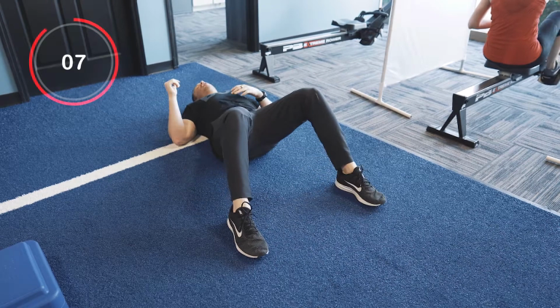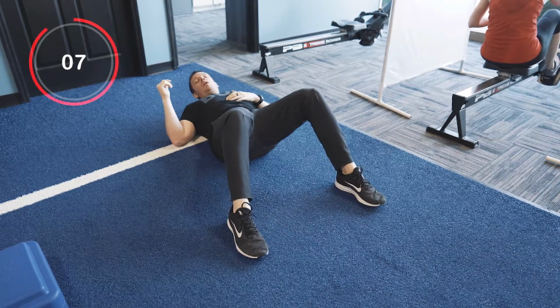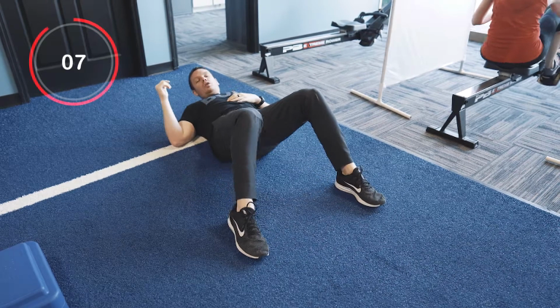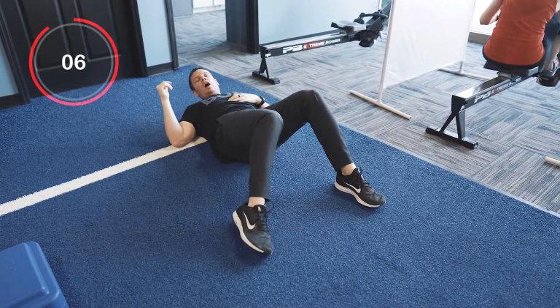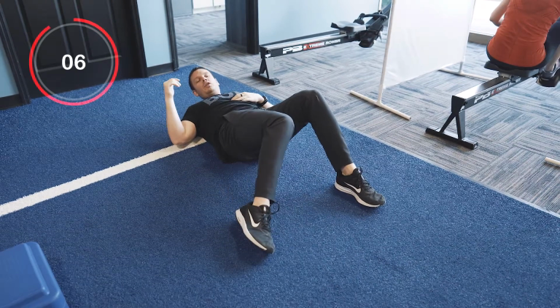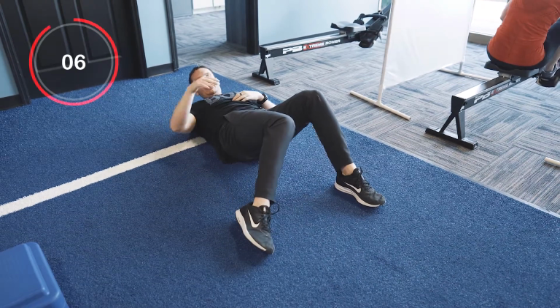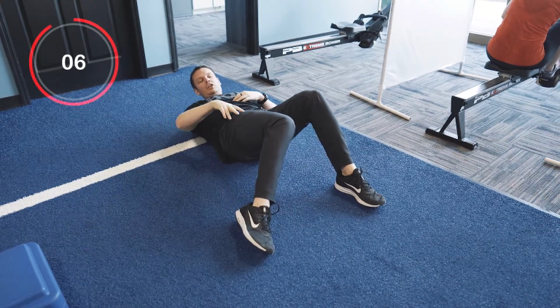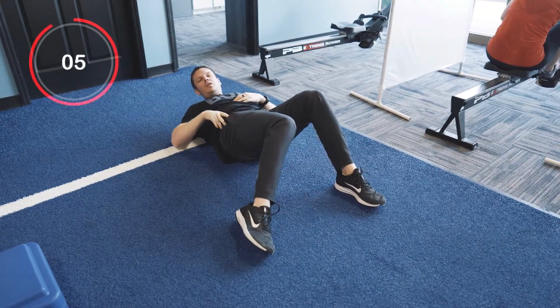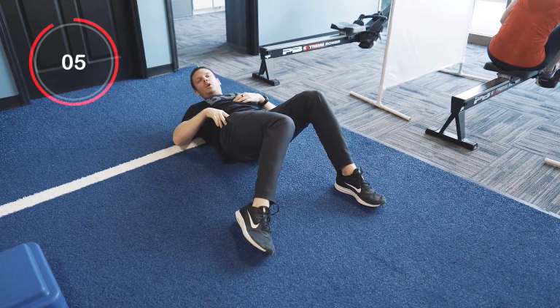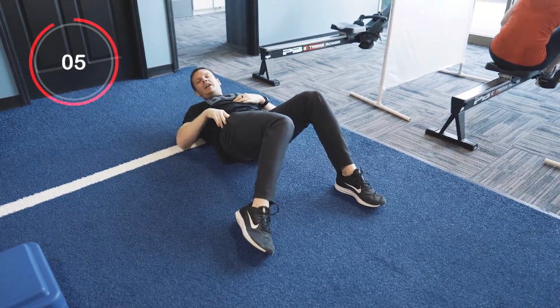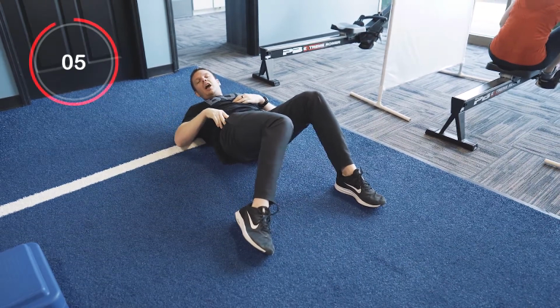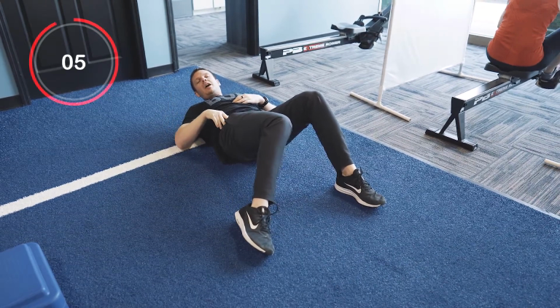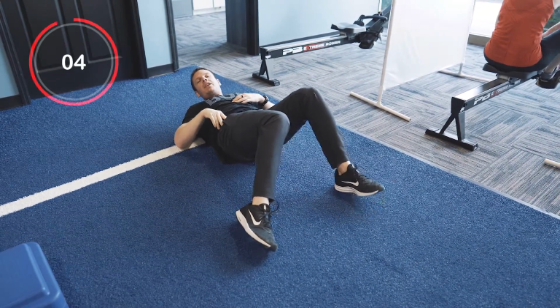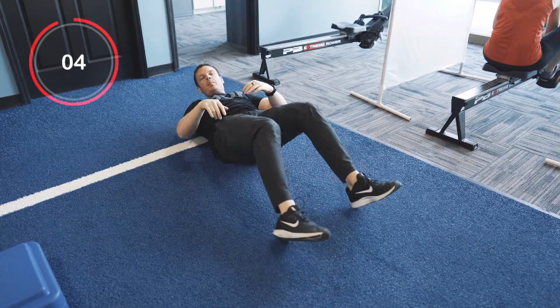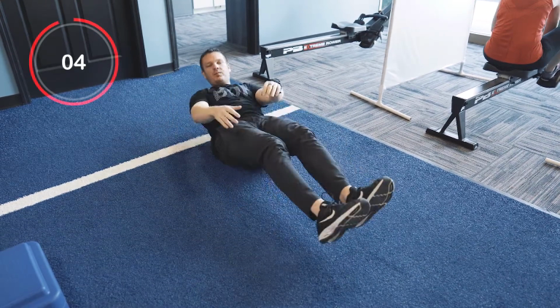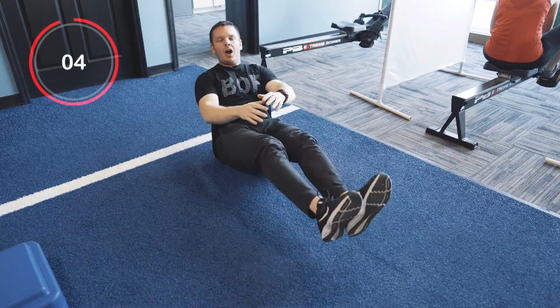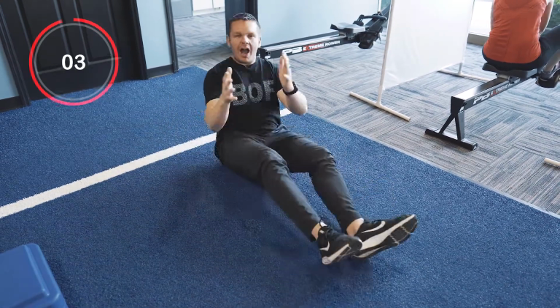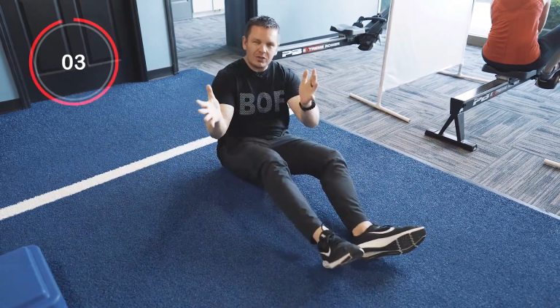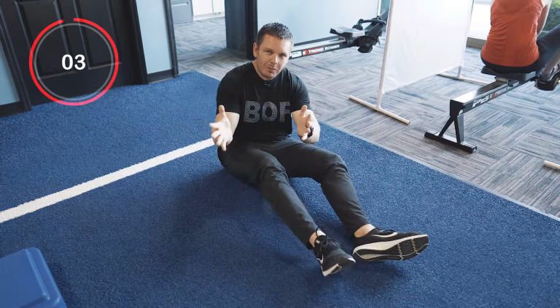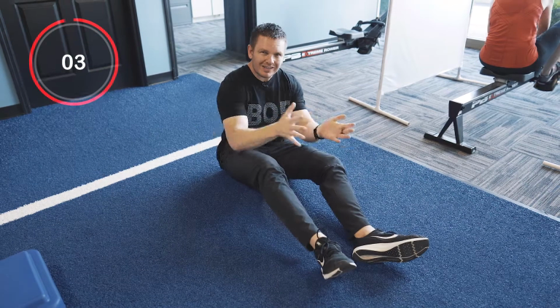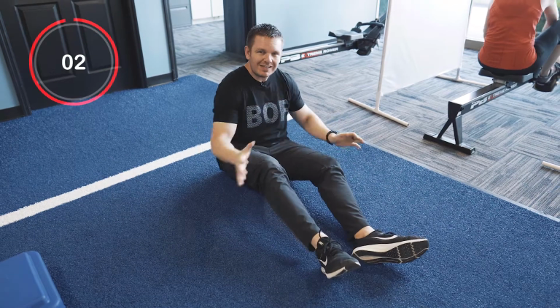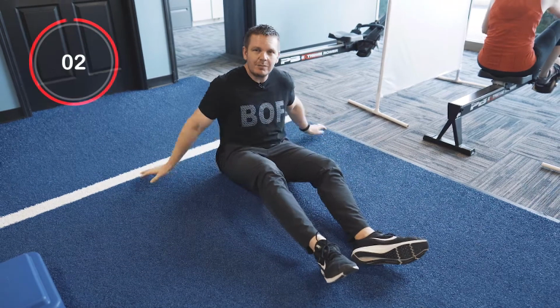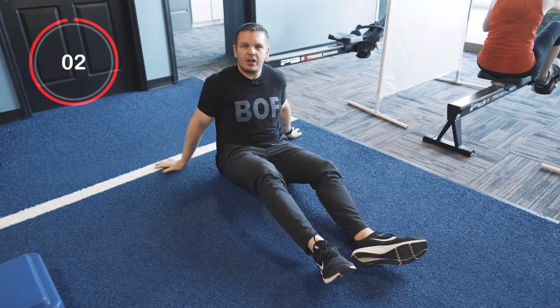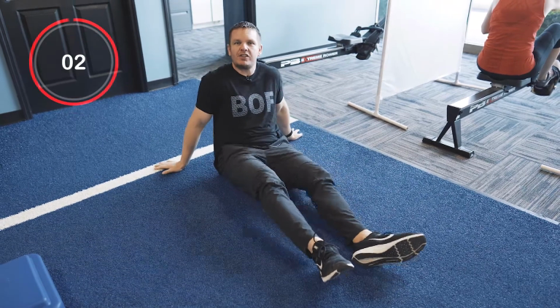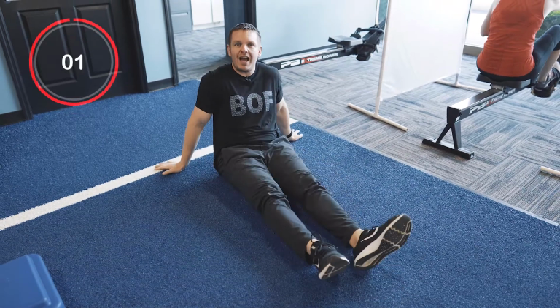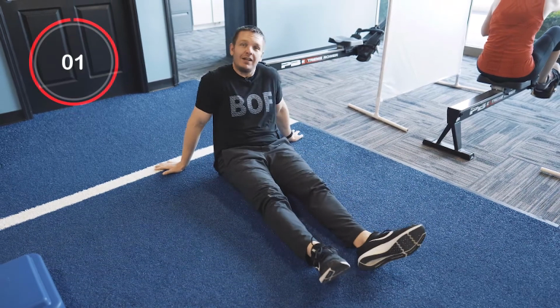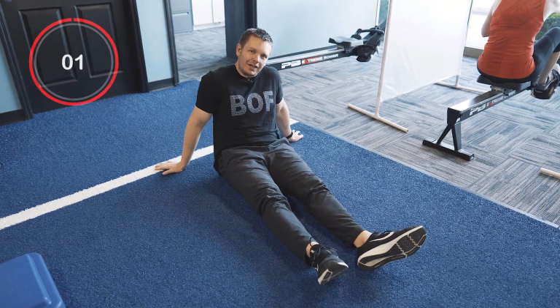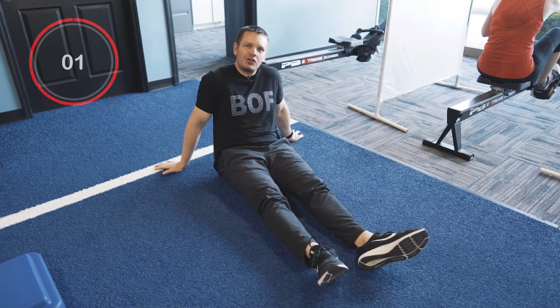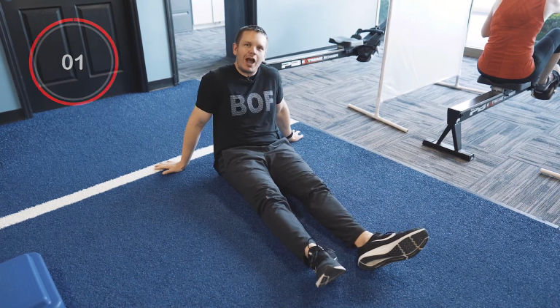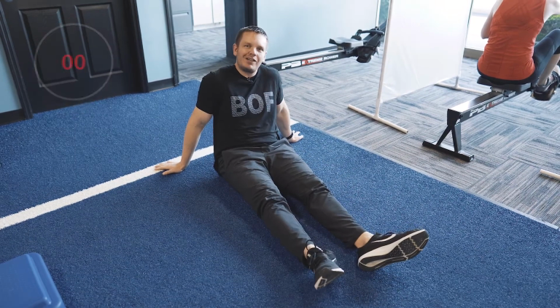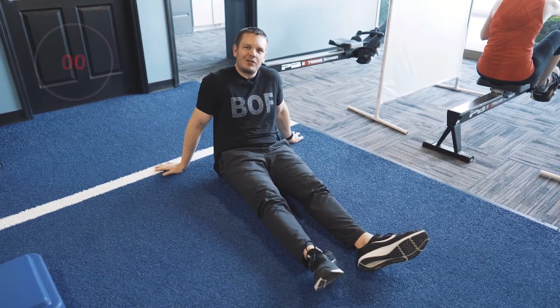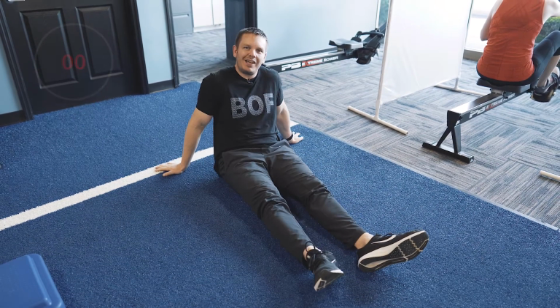When you drop the leg in, you'll feel it right here, high up in the hip. Do that for about 10 times on each side — give it a shot and let us know what you think.